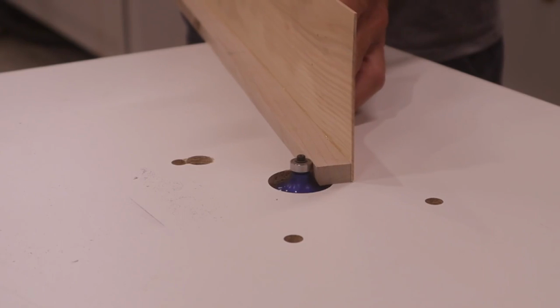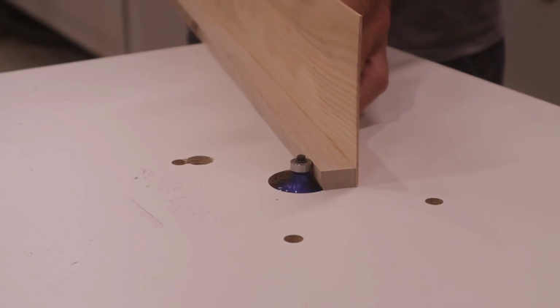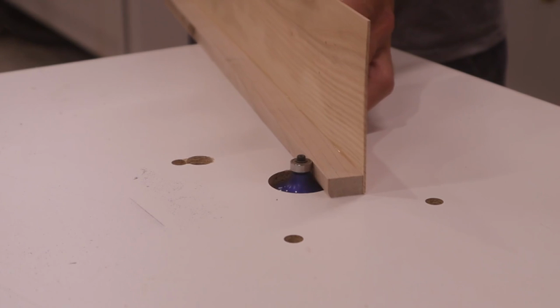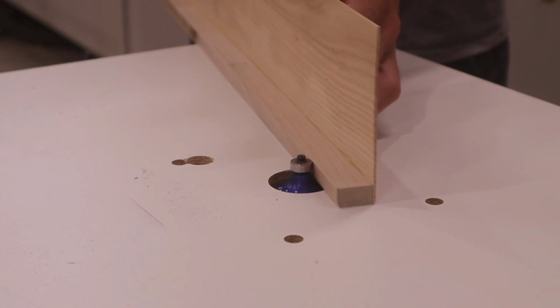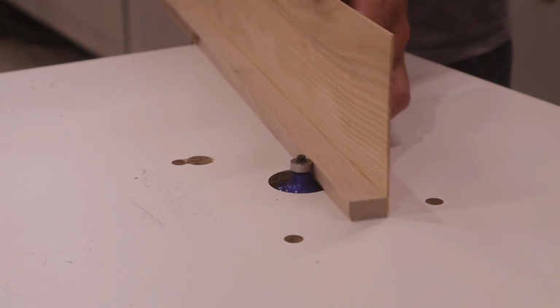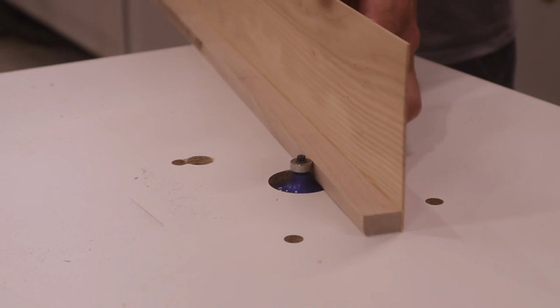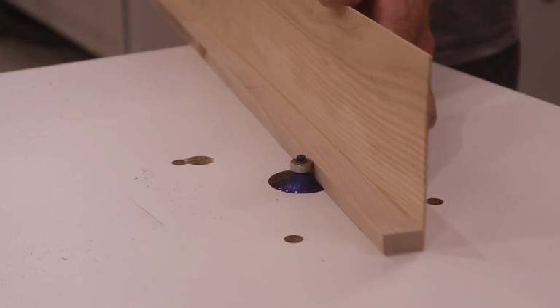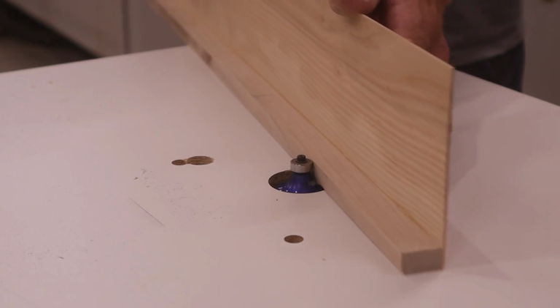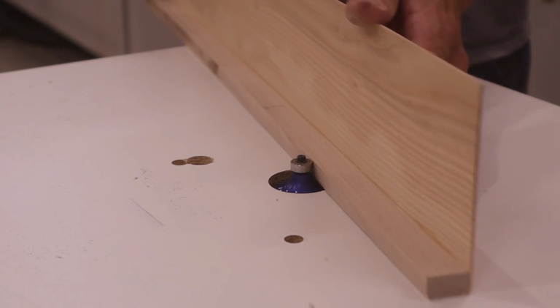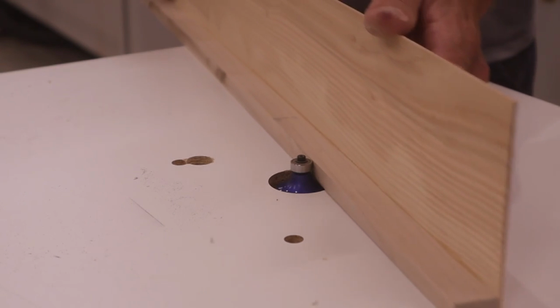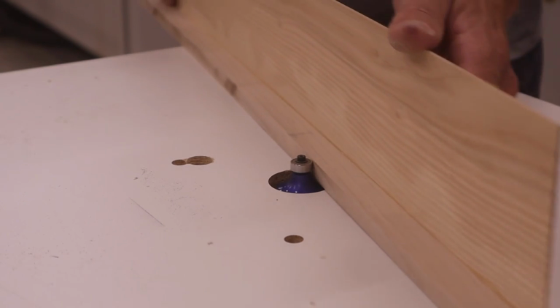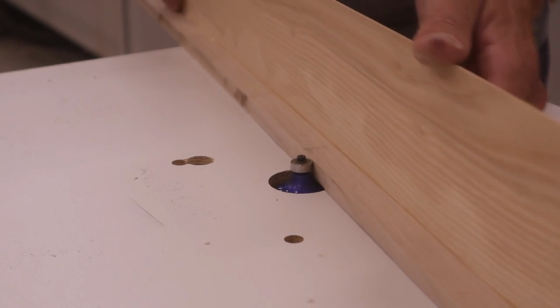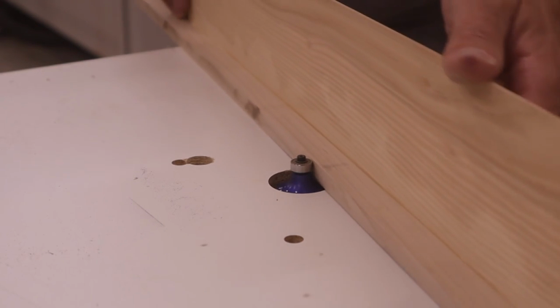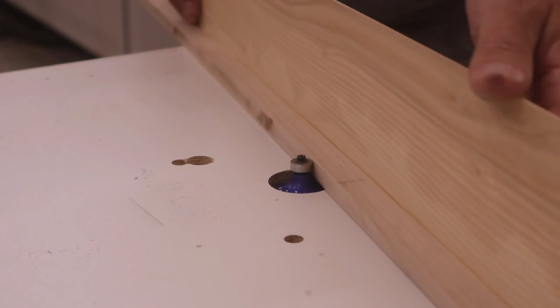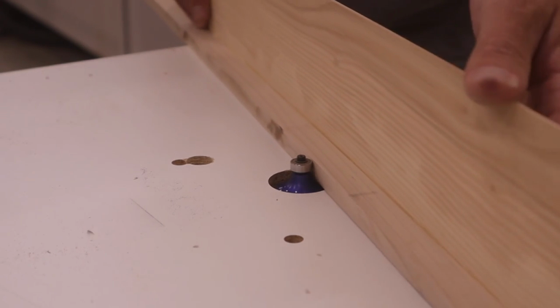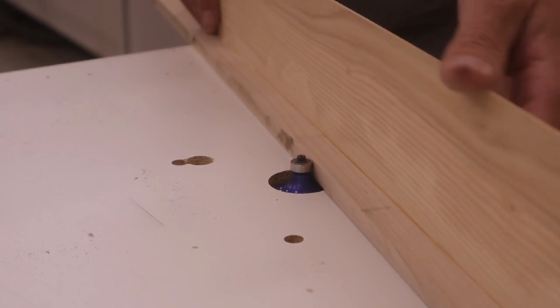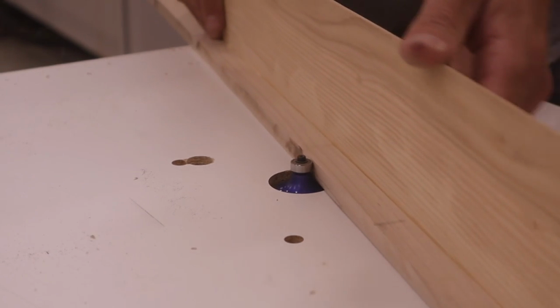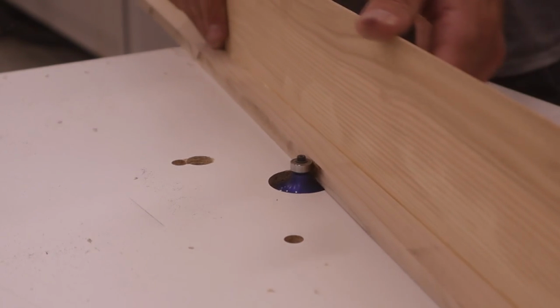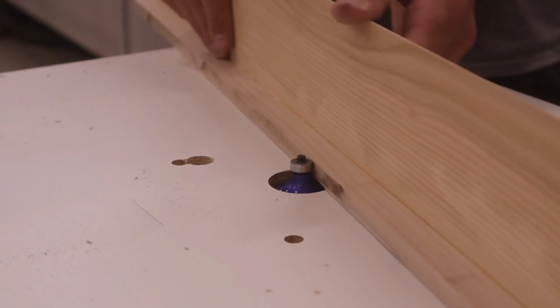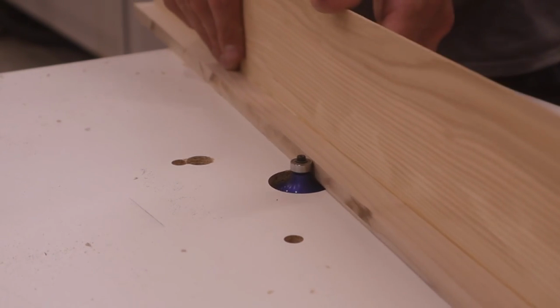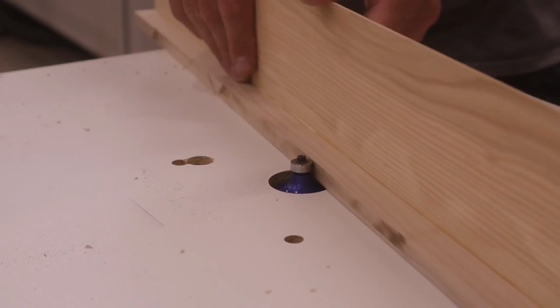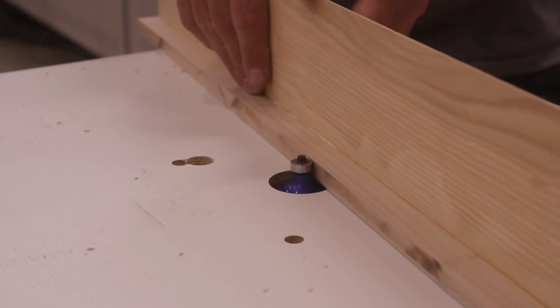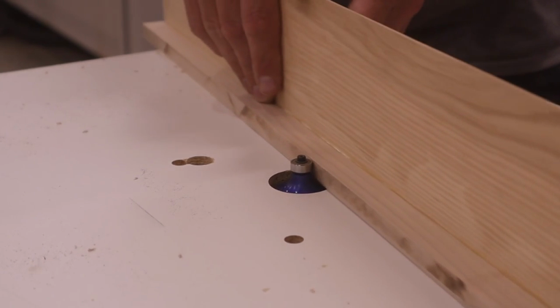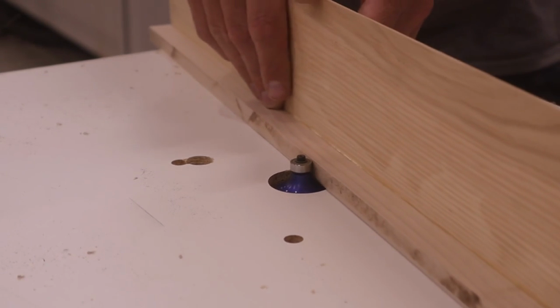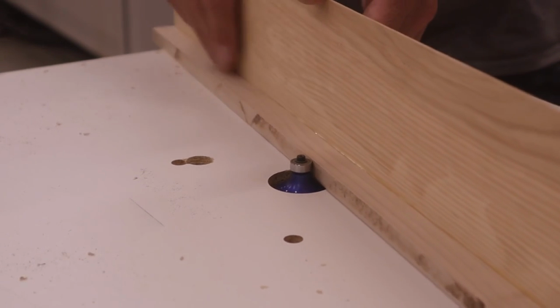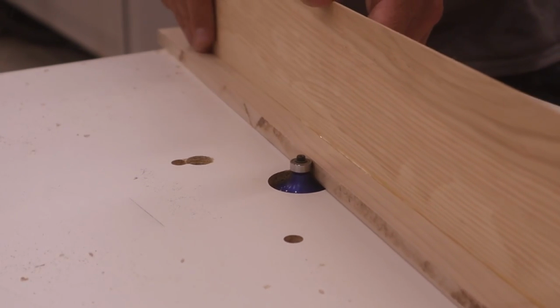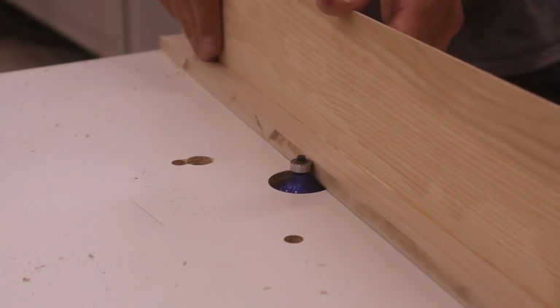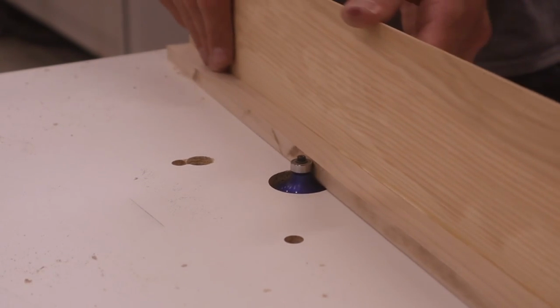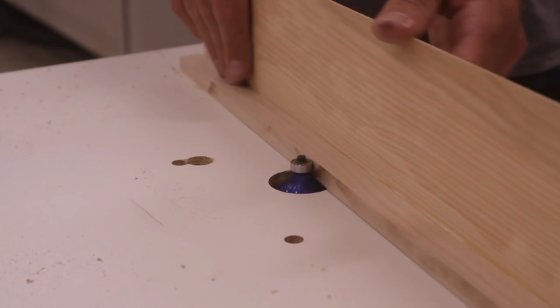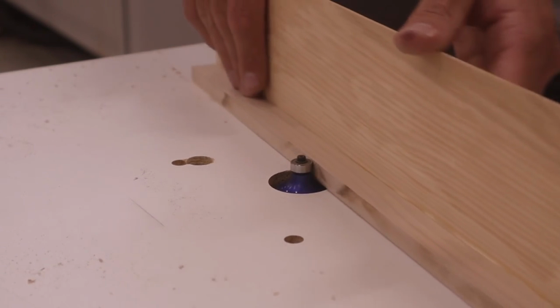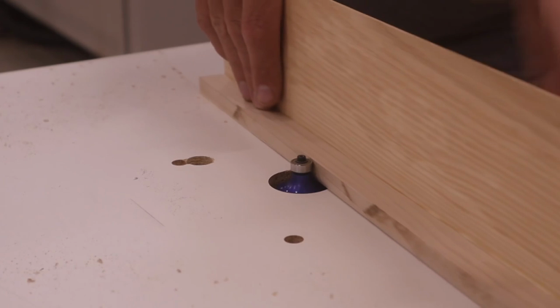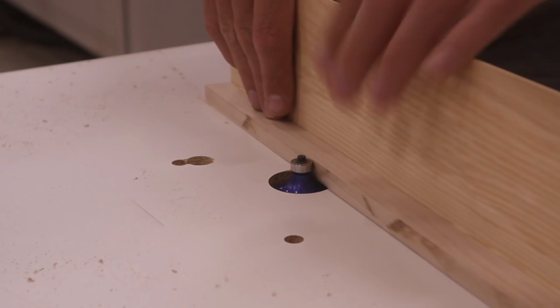Then over at the router table I added a half-inch round over, which gave it a rounded radius on the front of the nose.